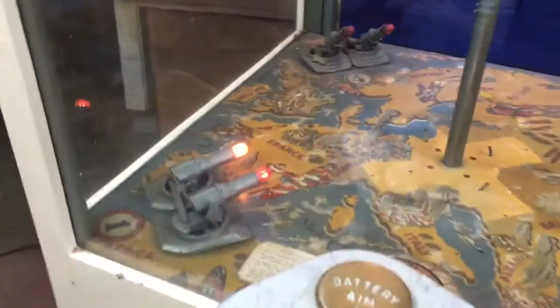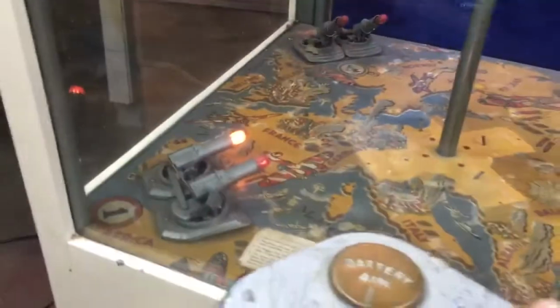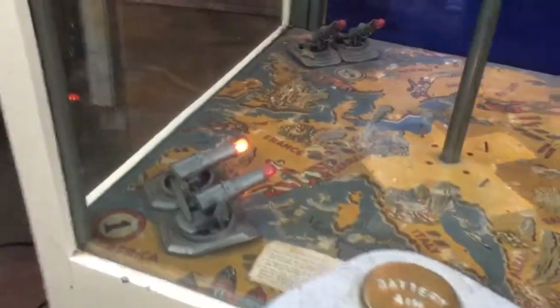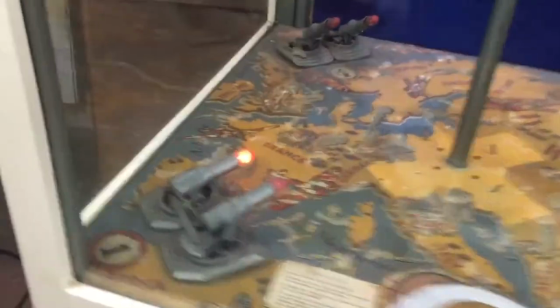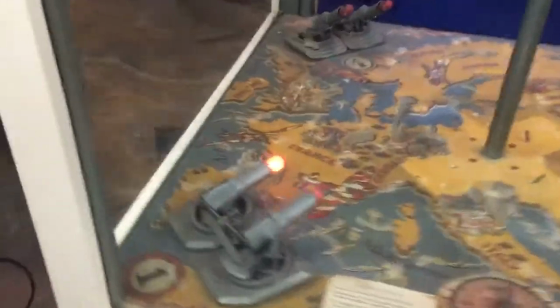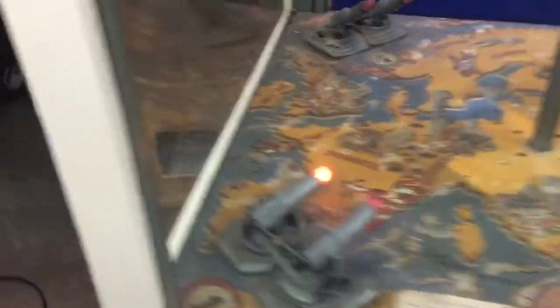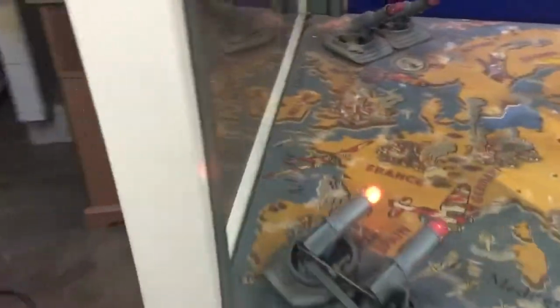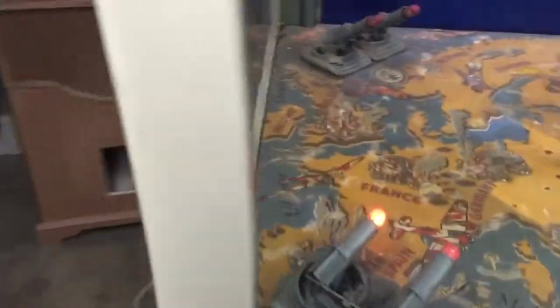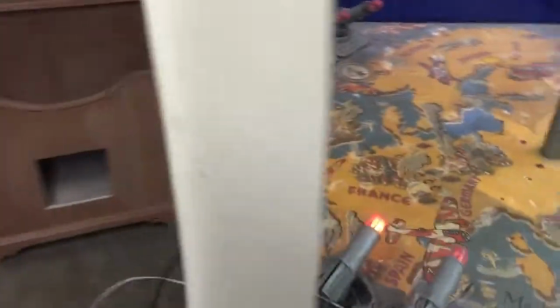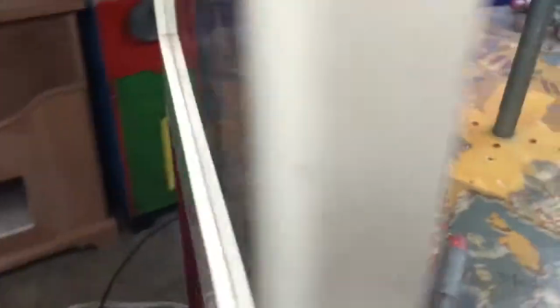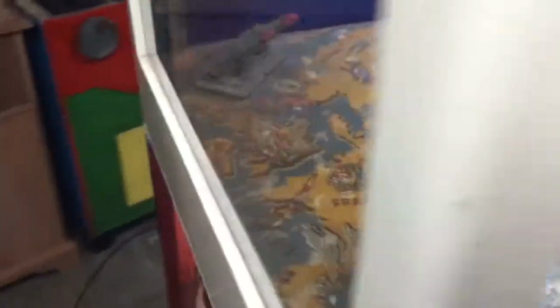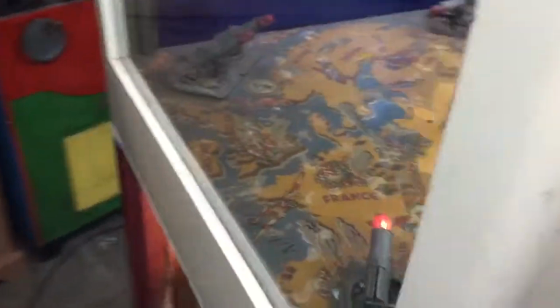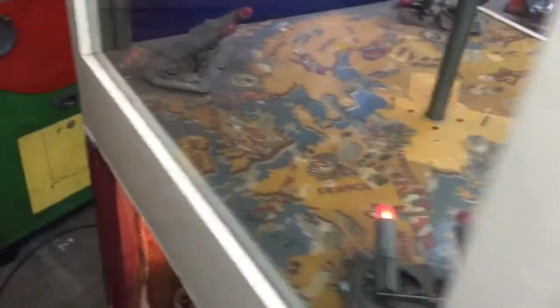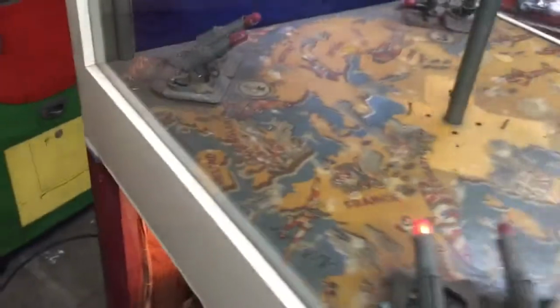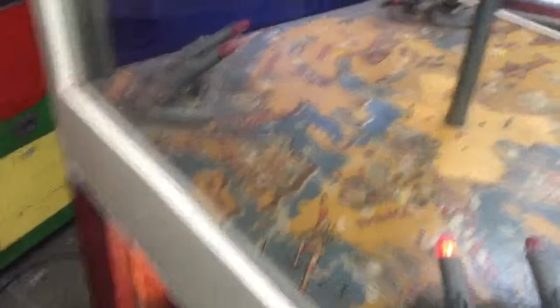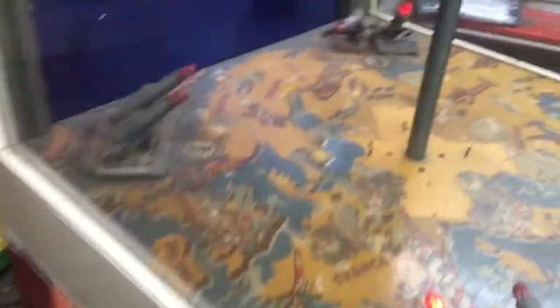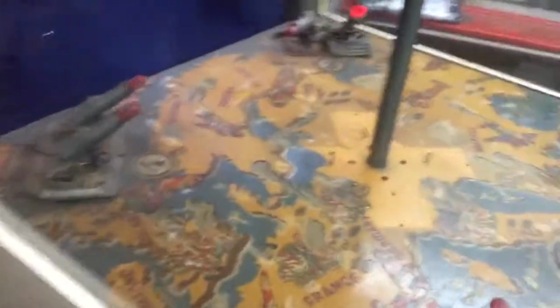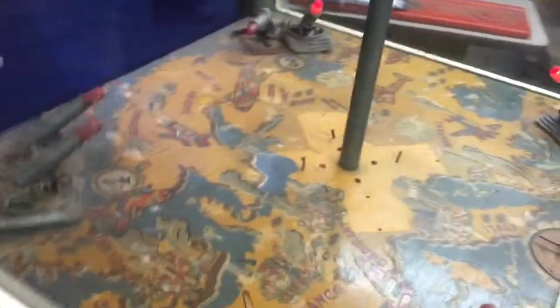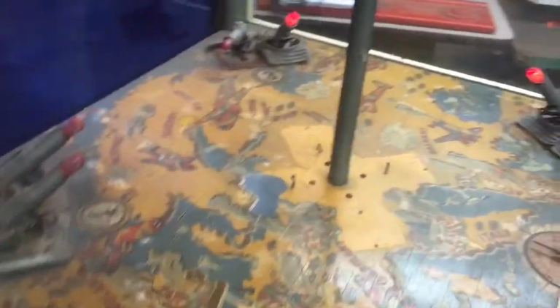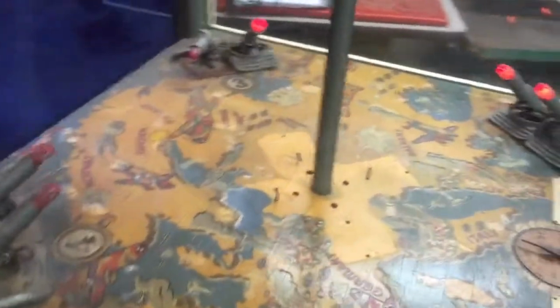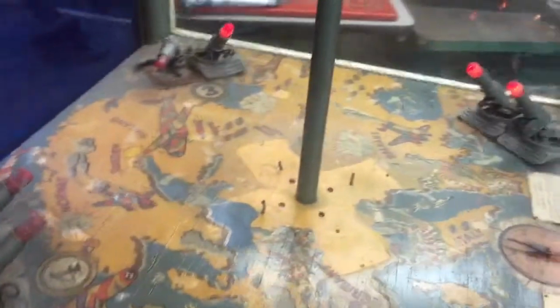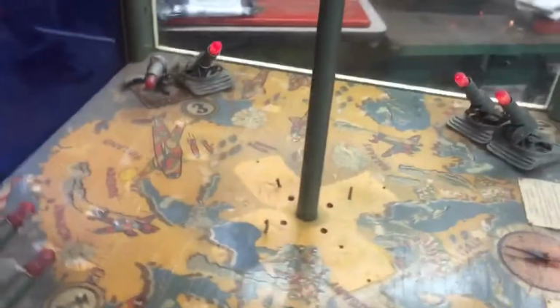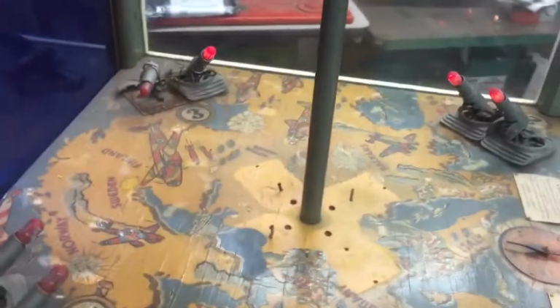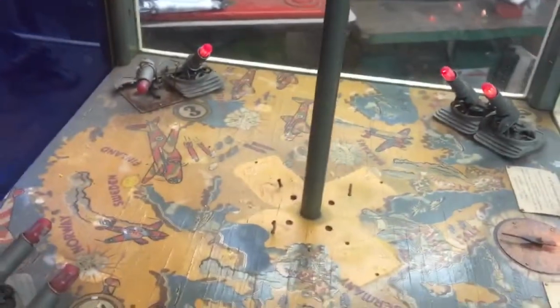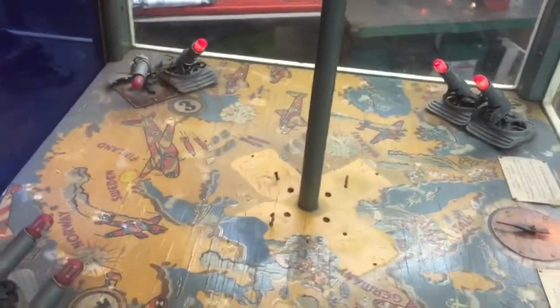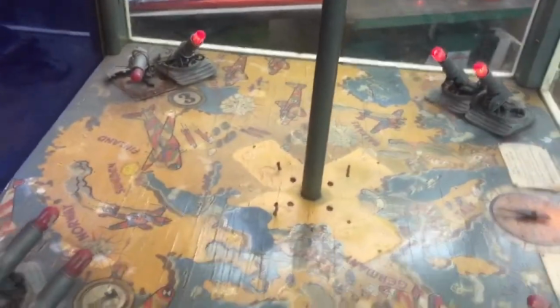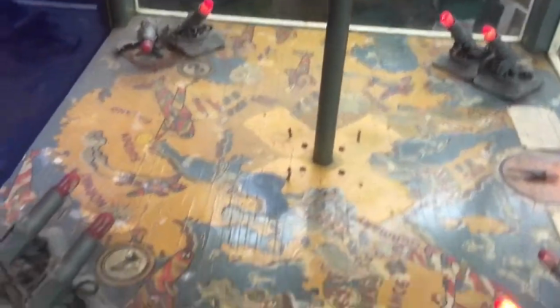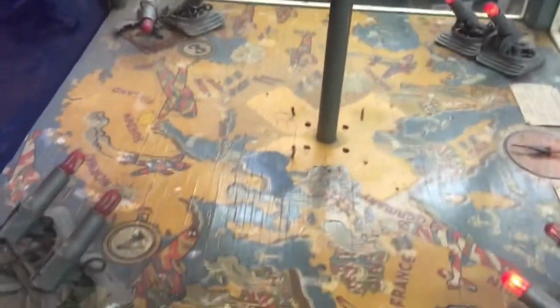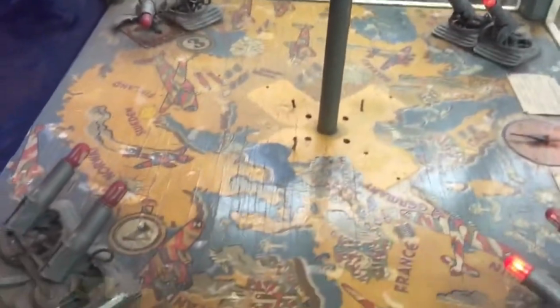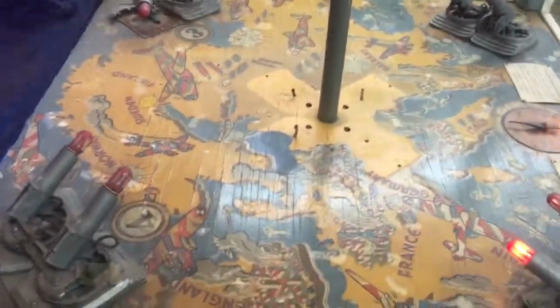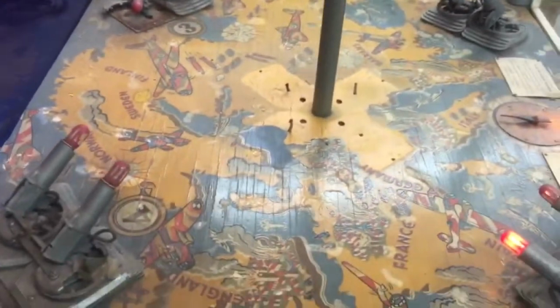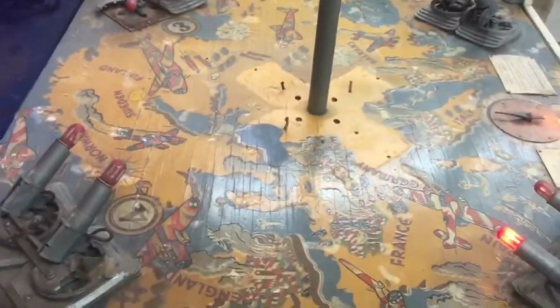Far from the condition that we needed to be at, but I thought I'd give you a sneak peek of this awesome machine.